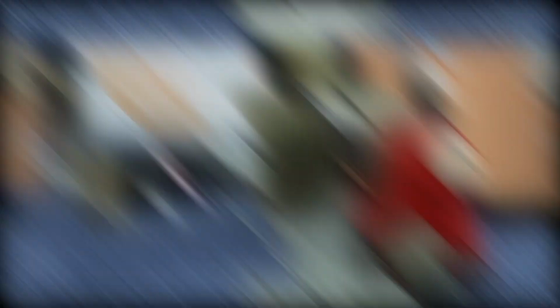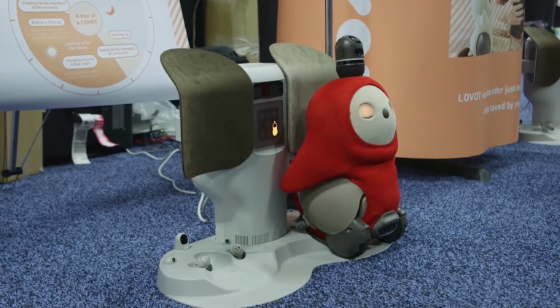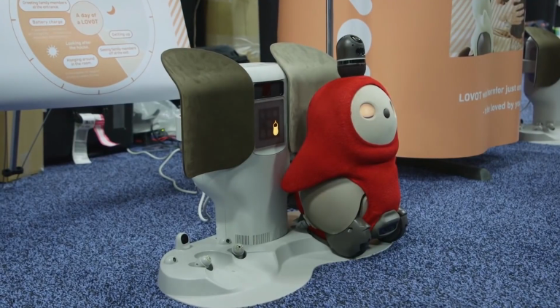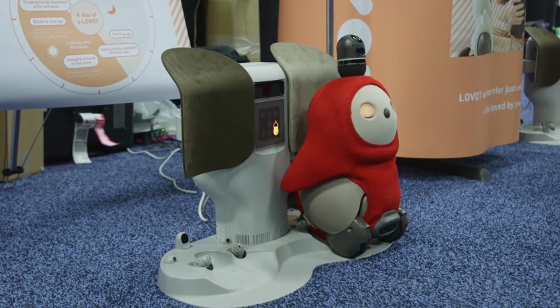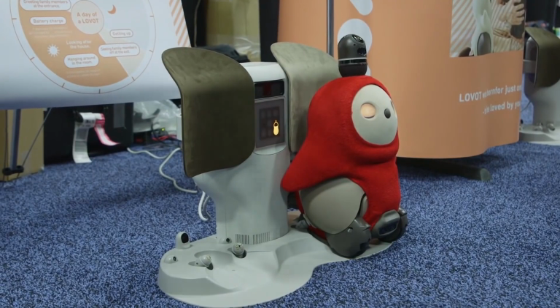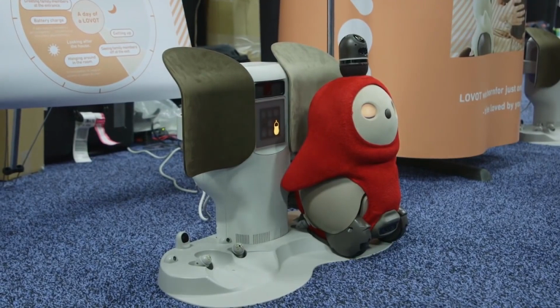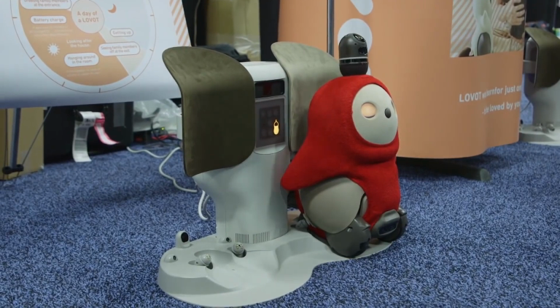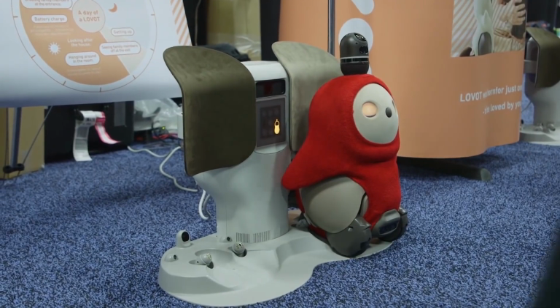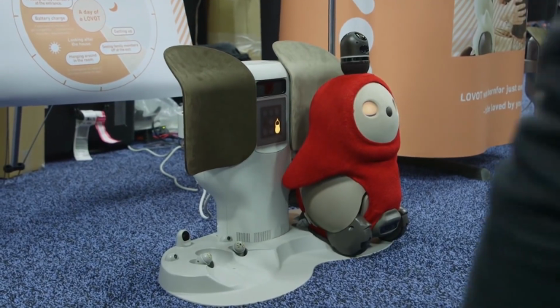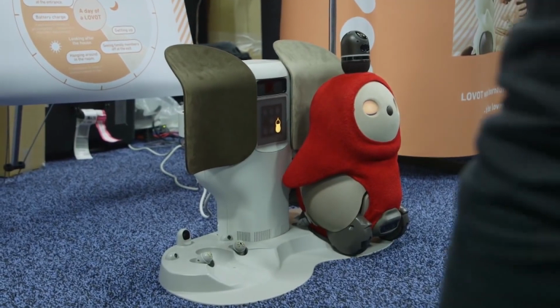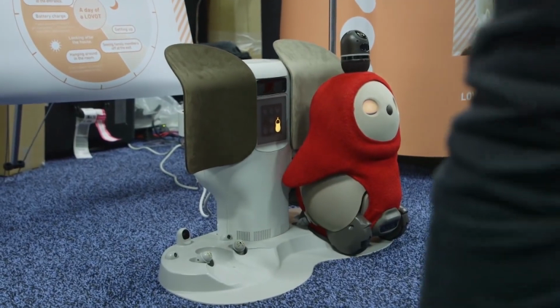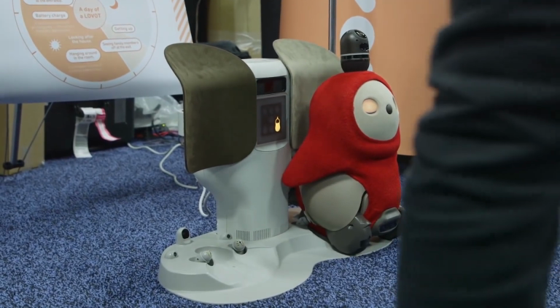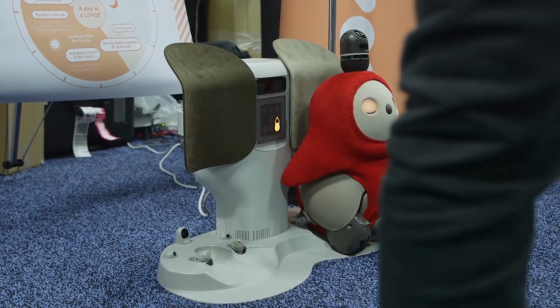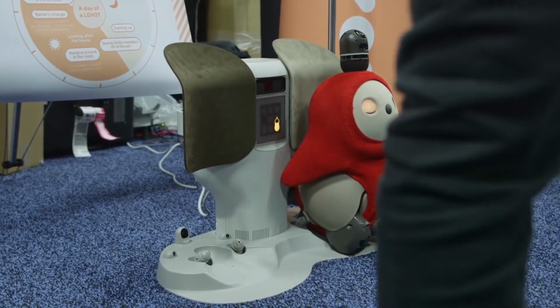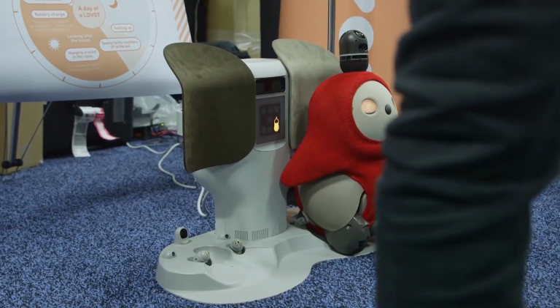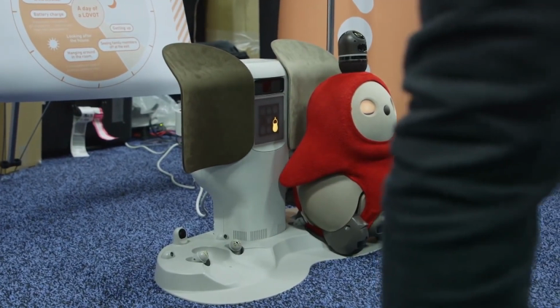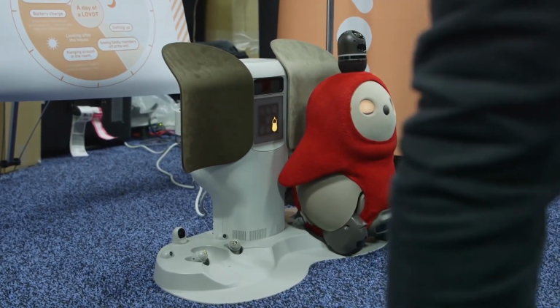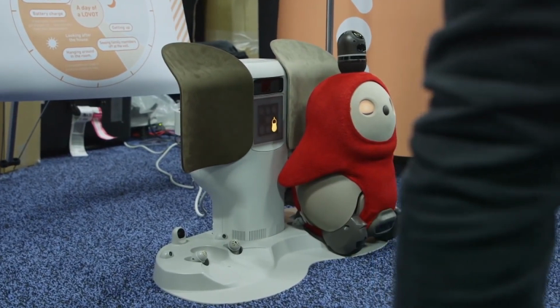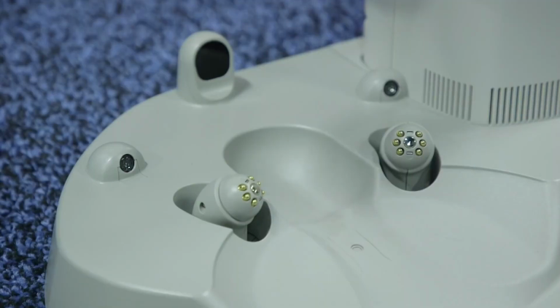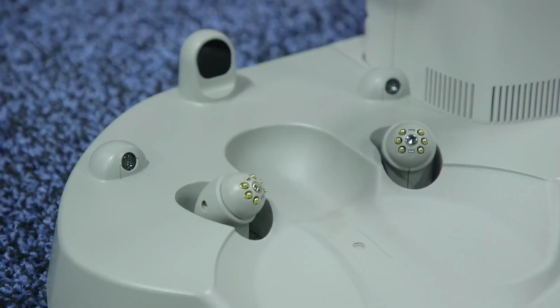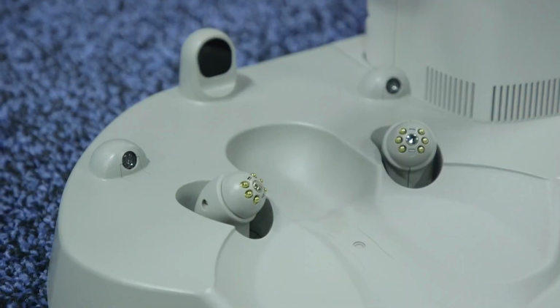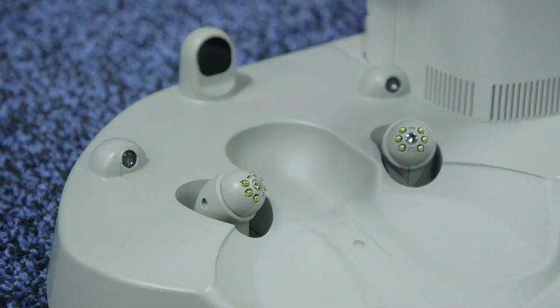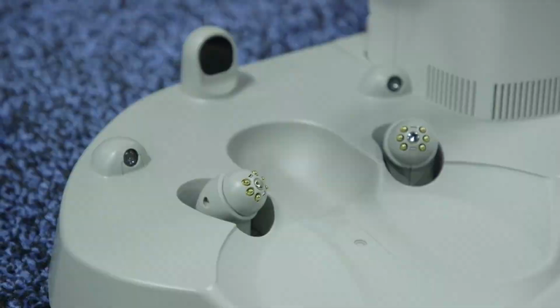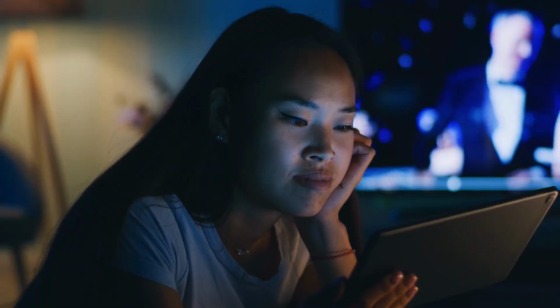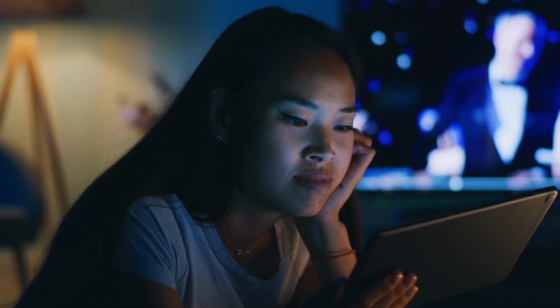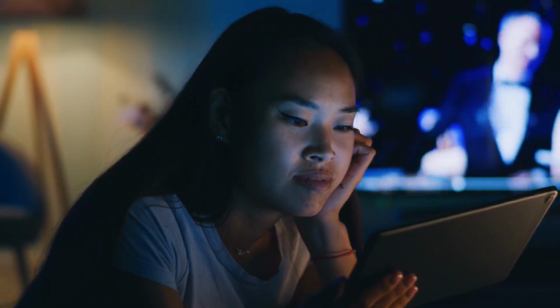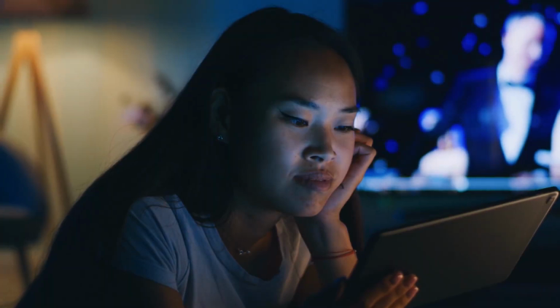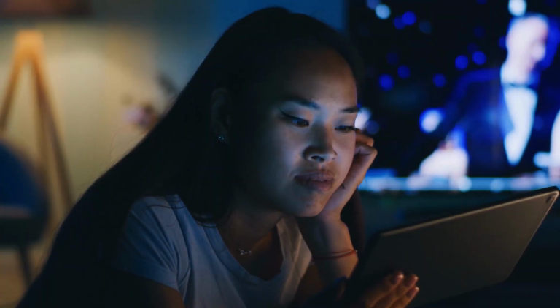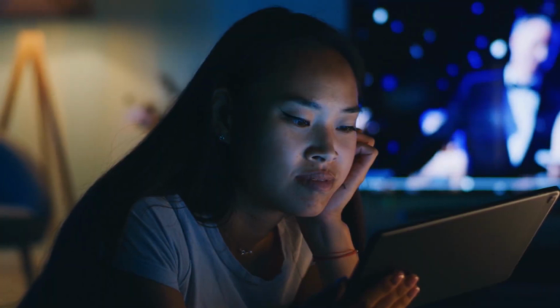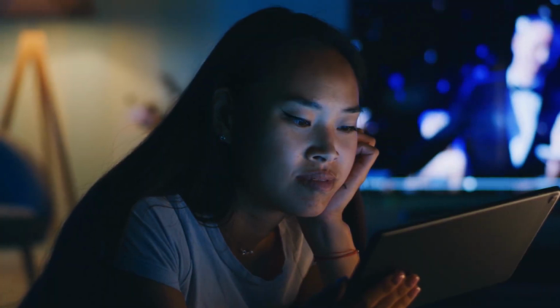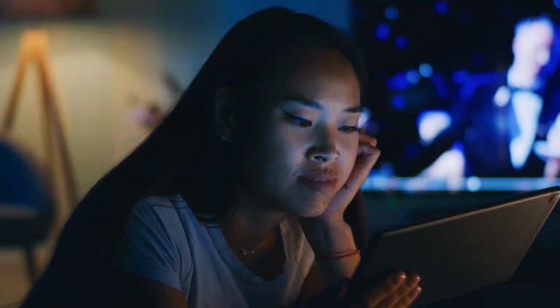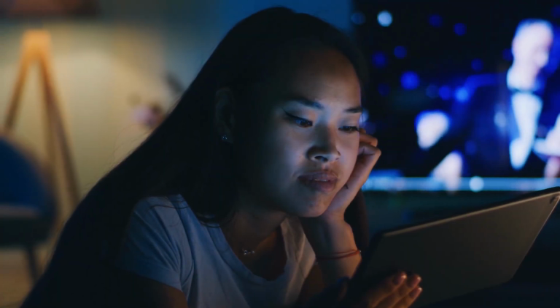You might be surprised at what robot you can build or purchase today. Don't go anywhere, please.